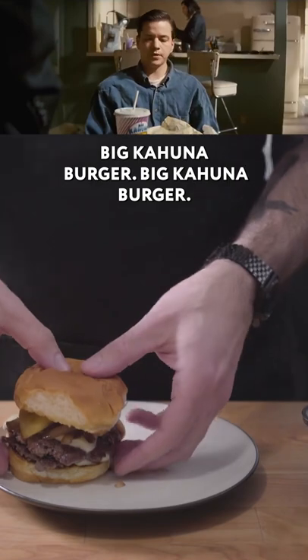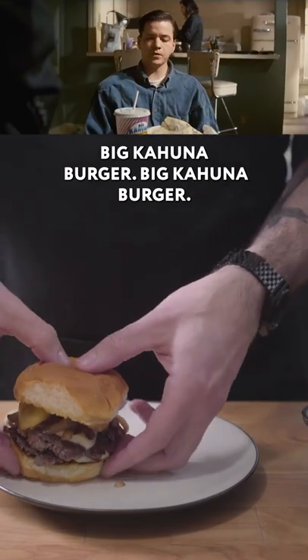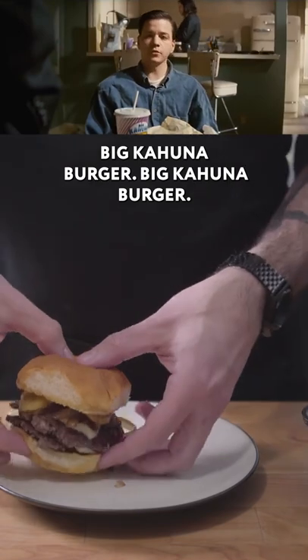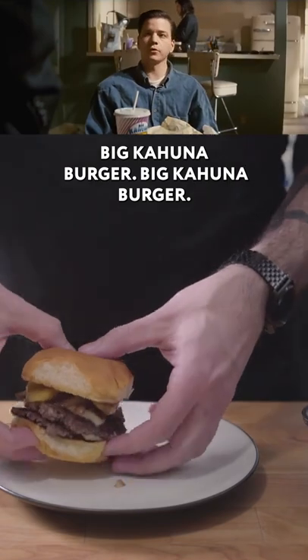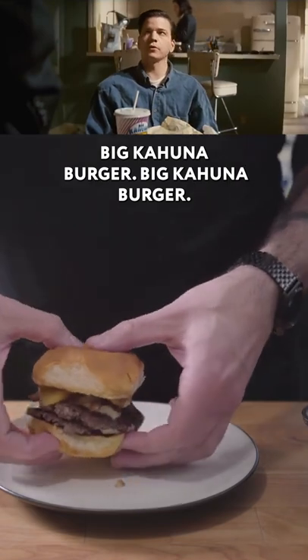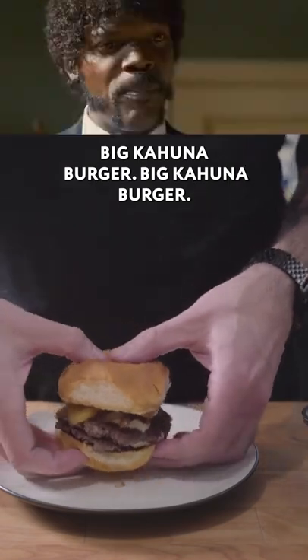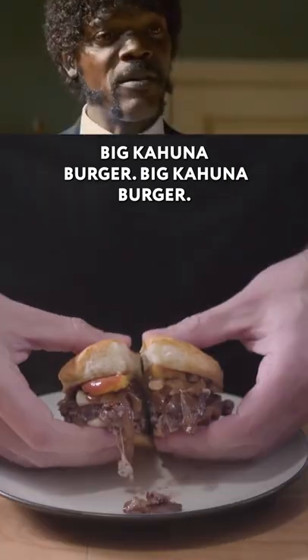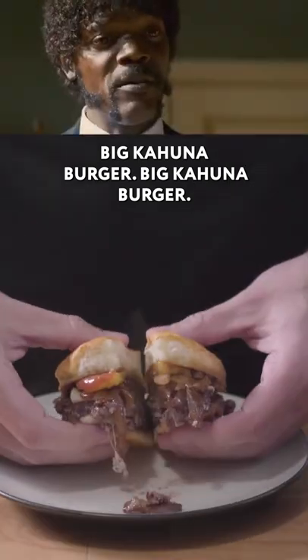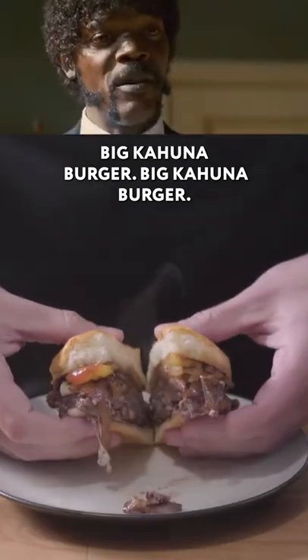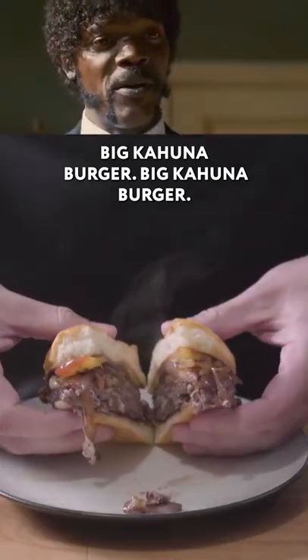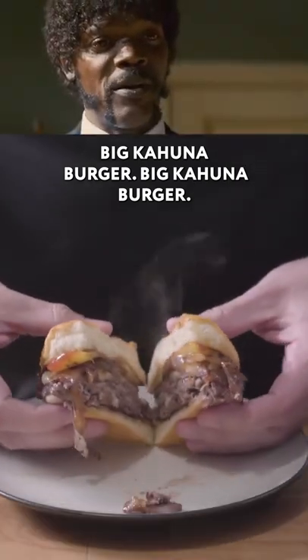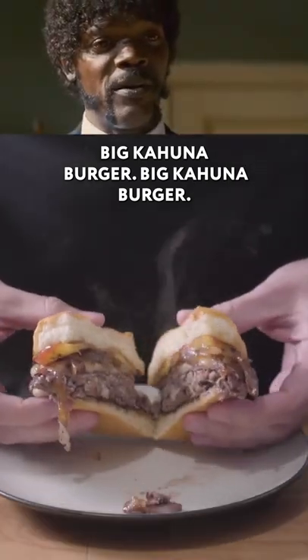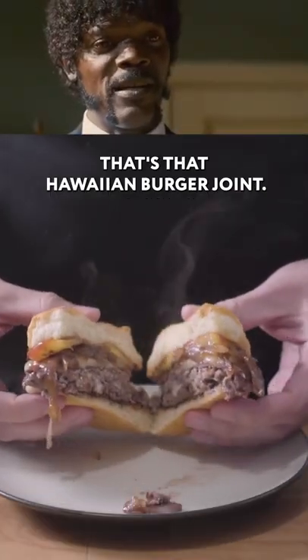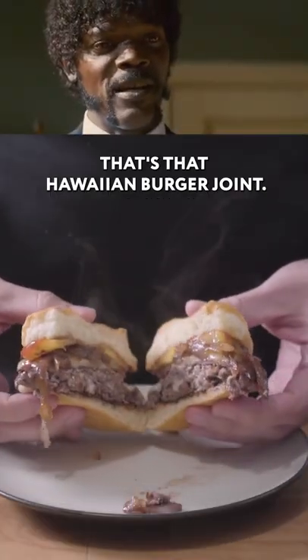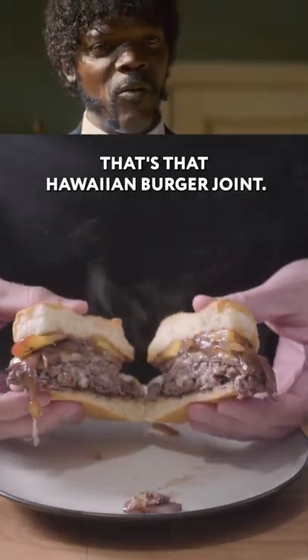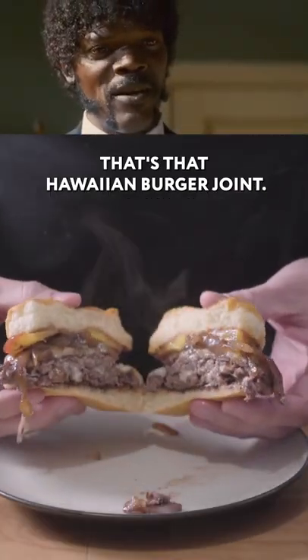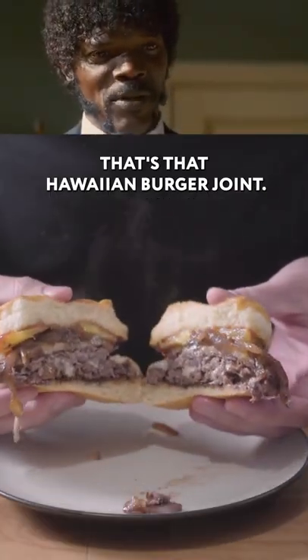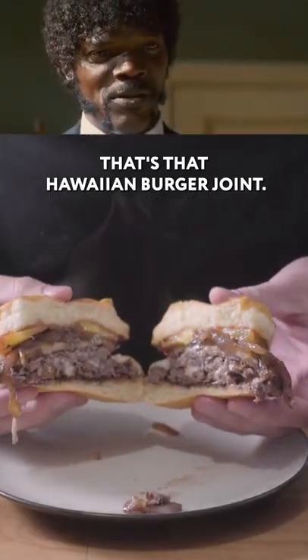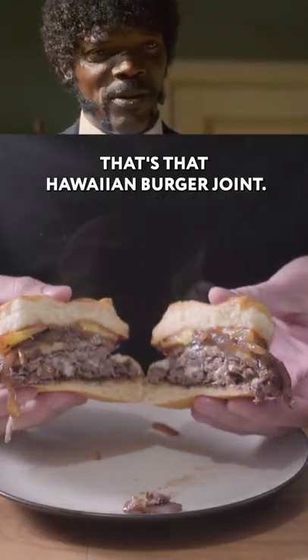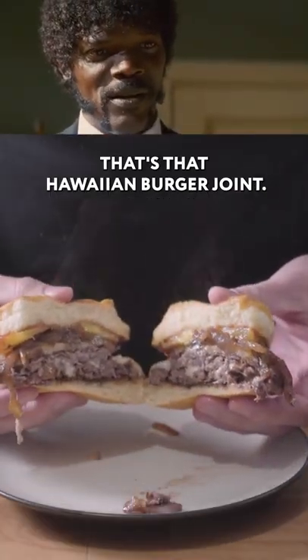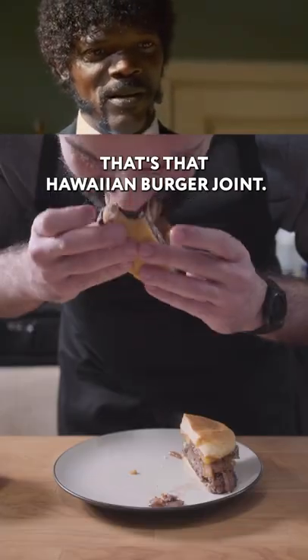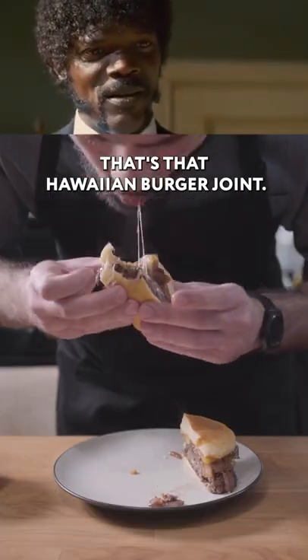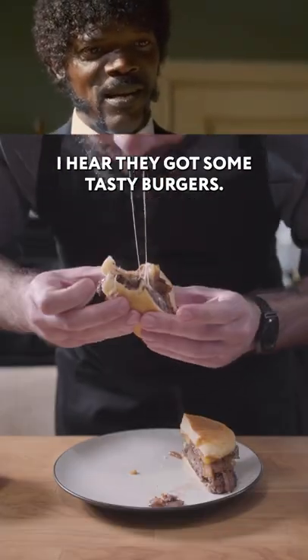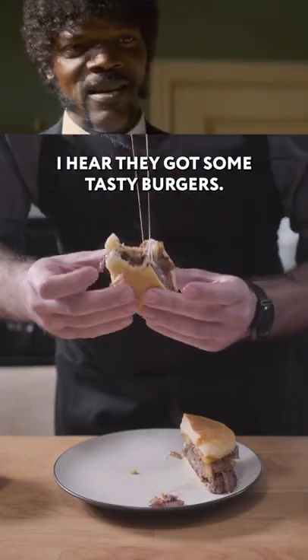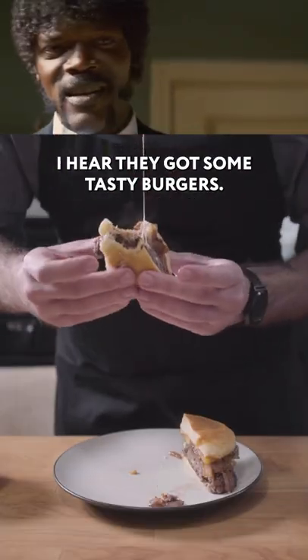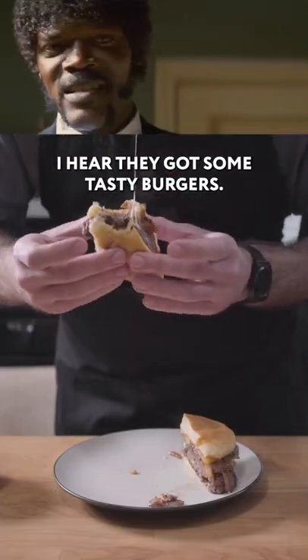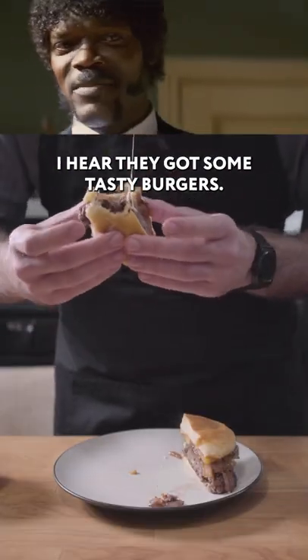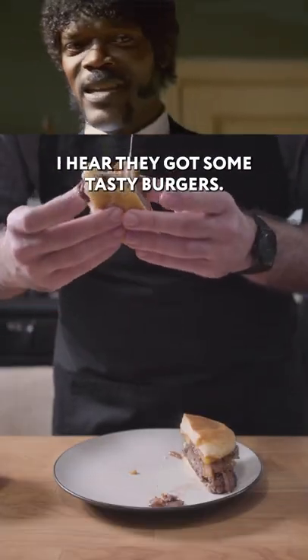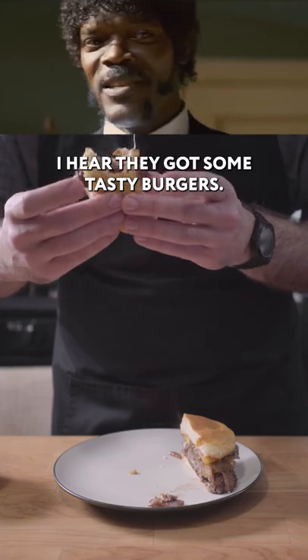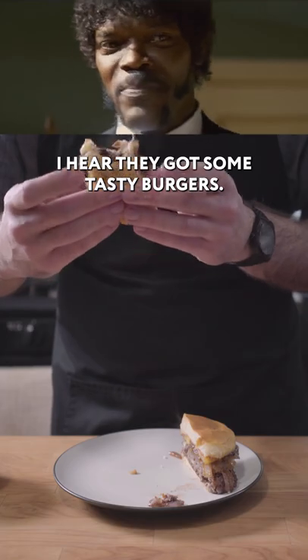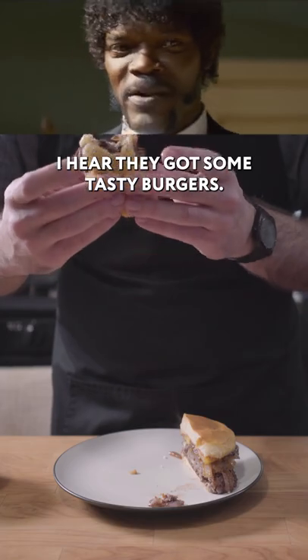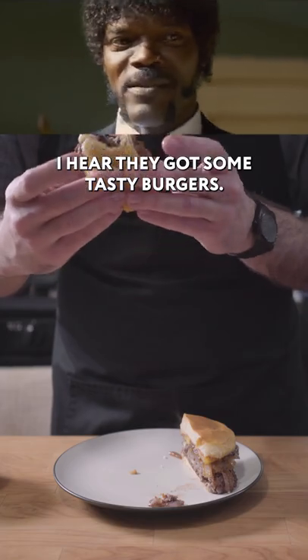Big Kahuna Burger! That's that Hawaiian burger joint. I hear they got some tasty burgers.